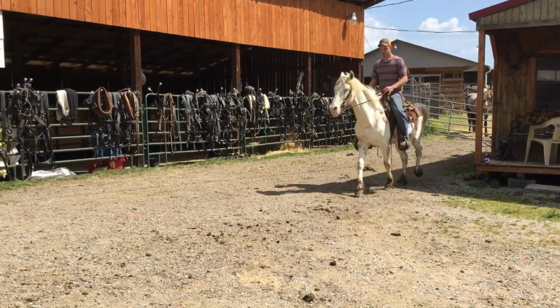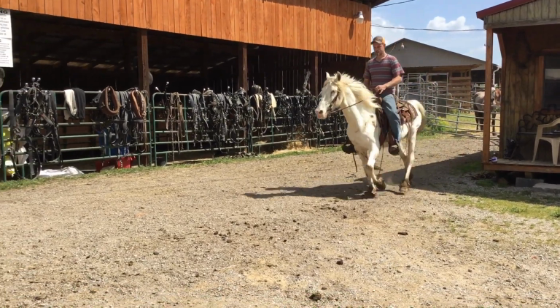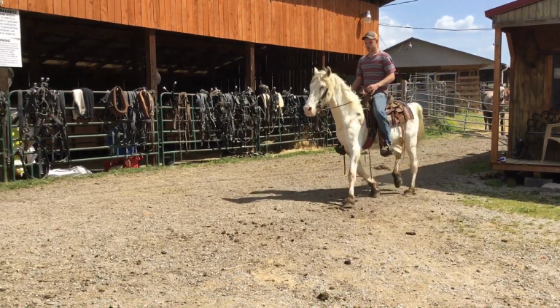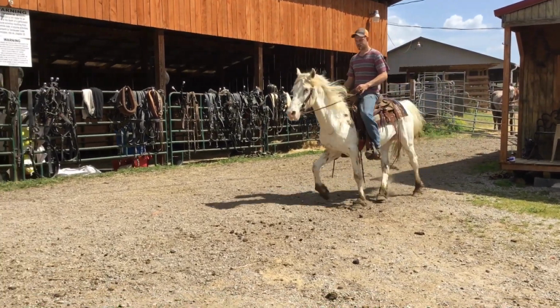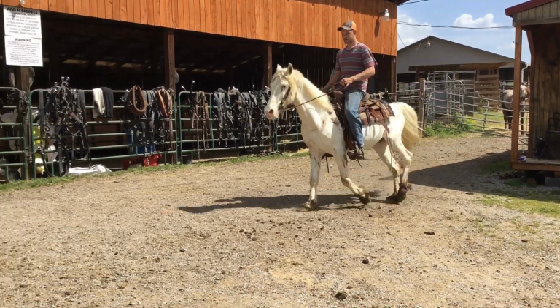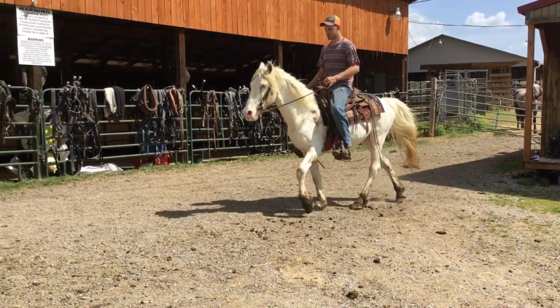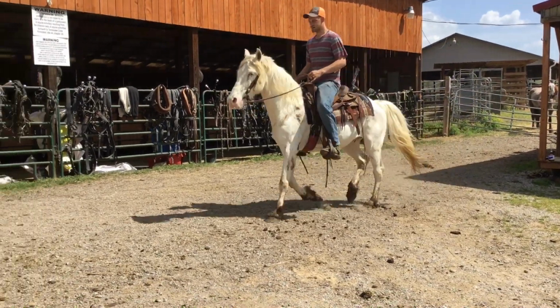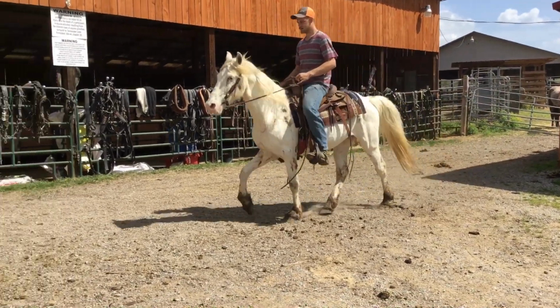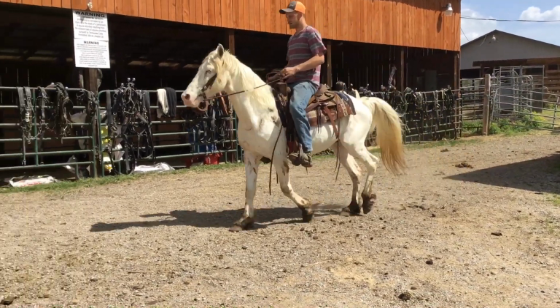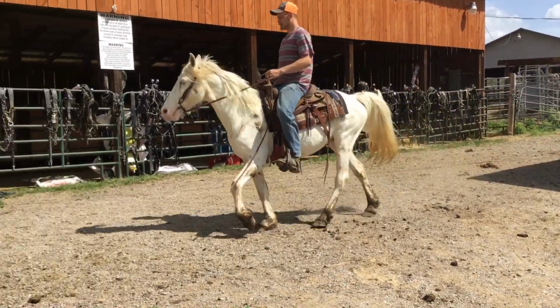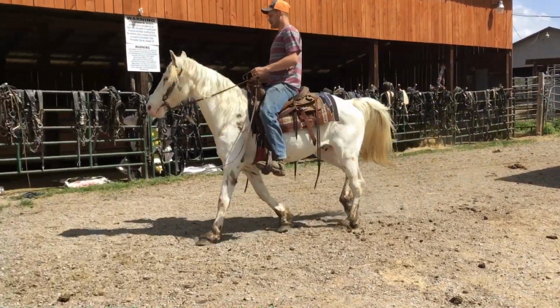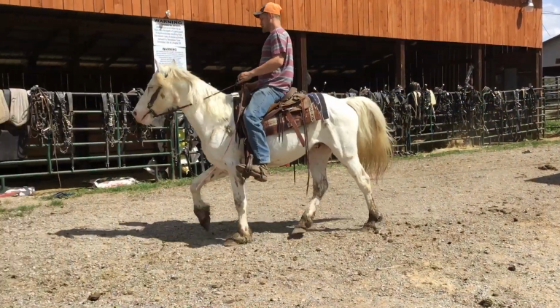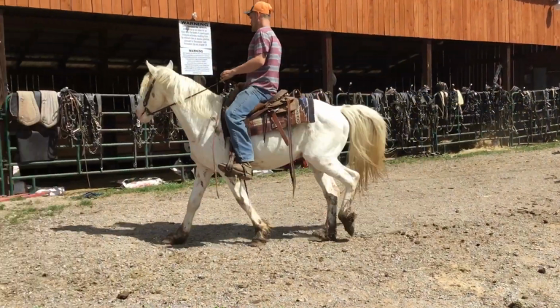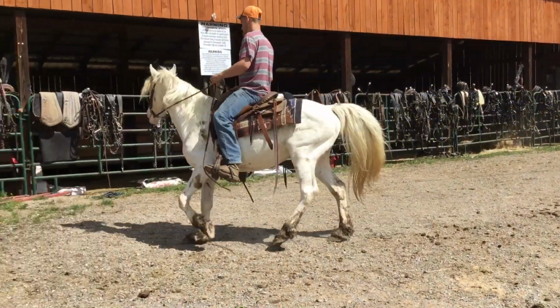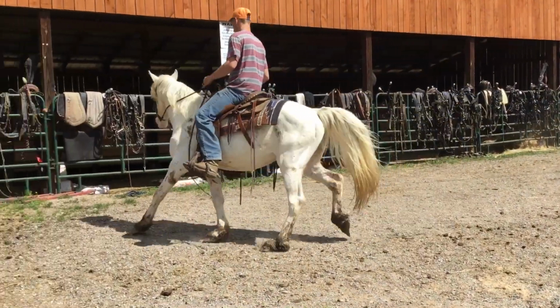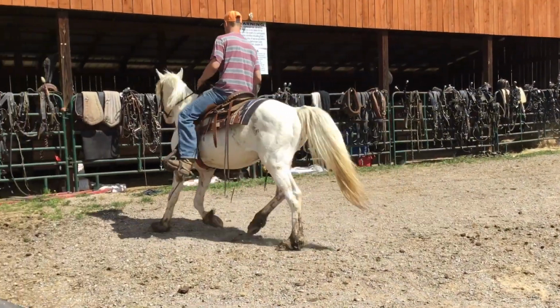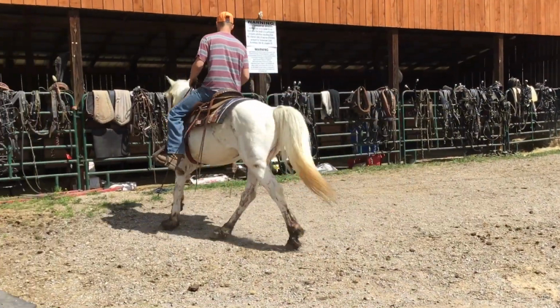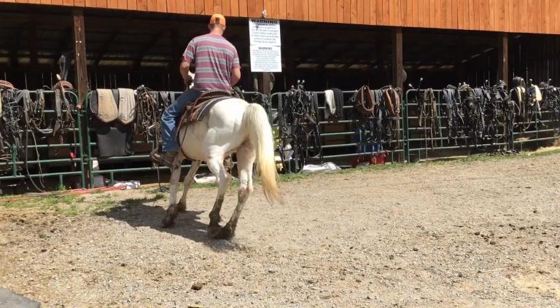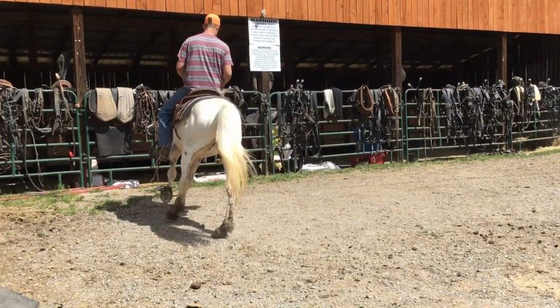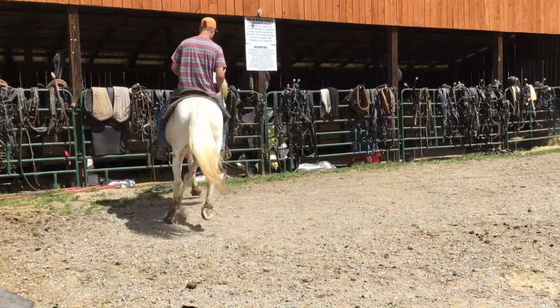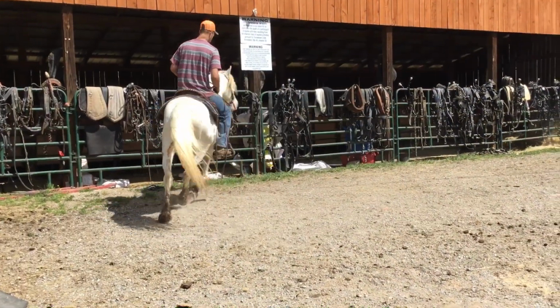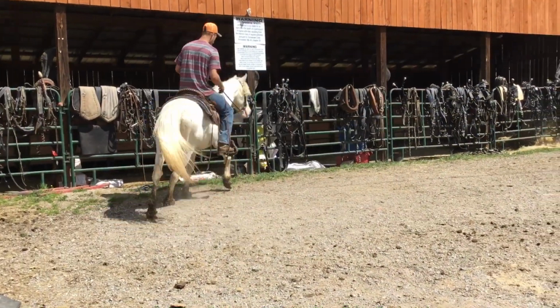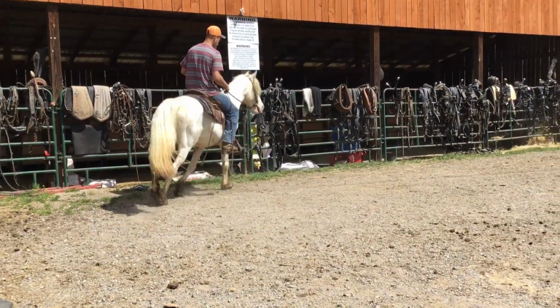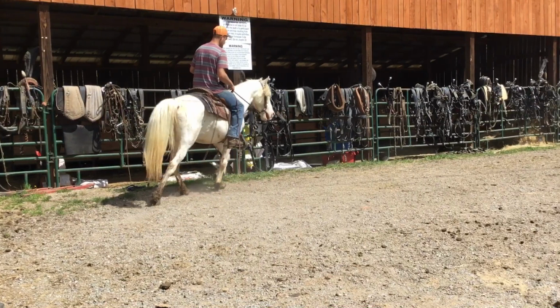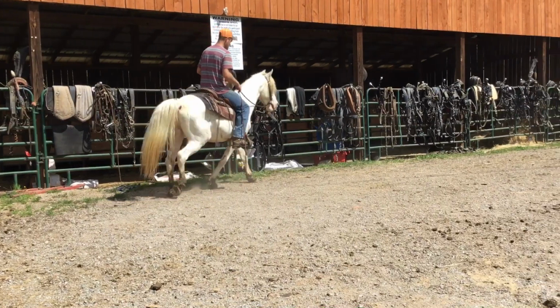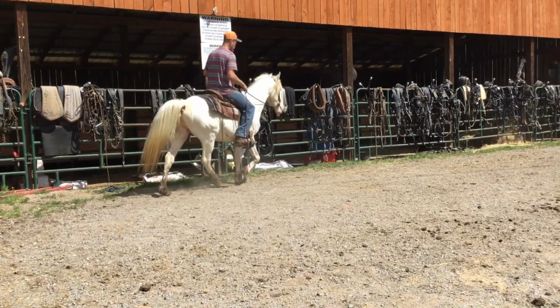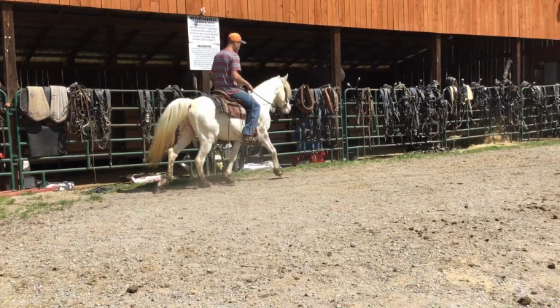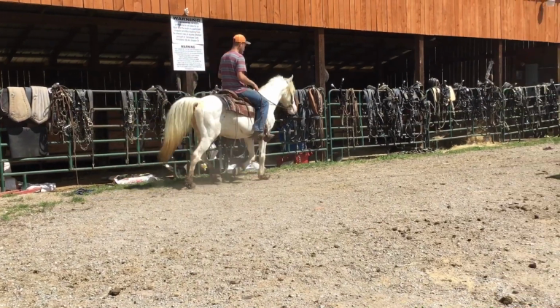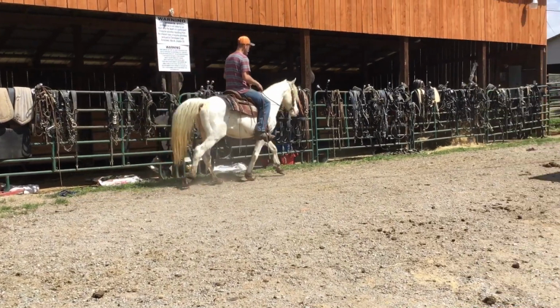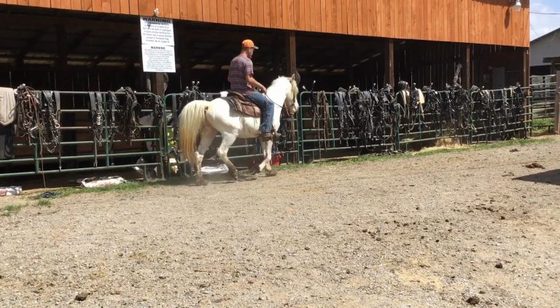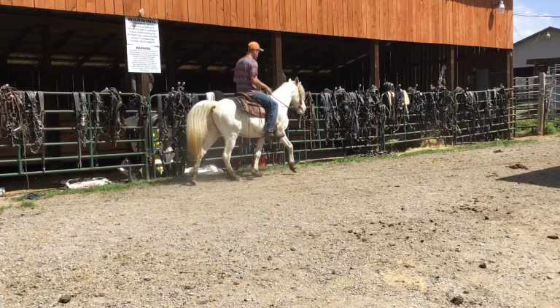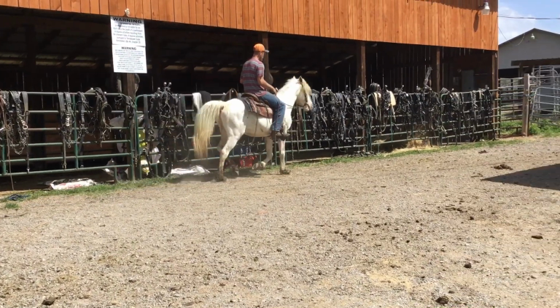He's natural as the day is long. Easy to catch, easy to saddle, rides perfect.